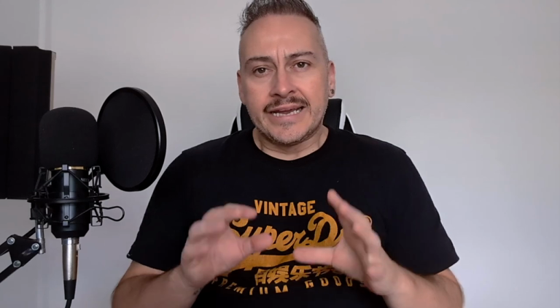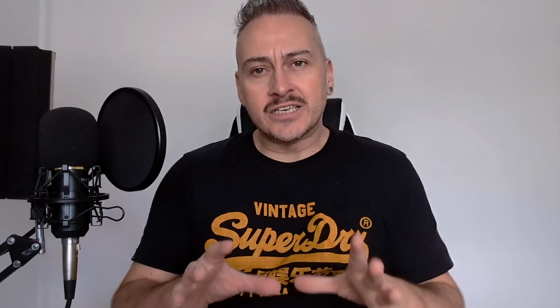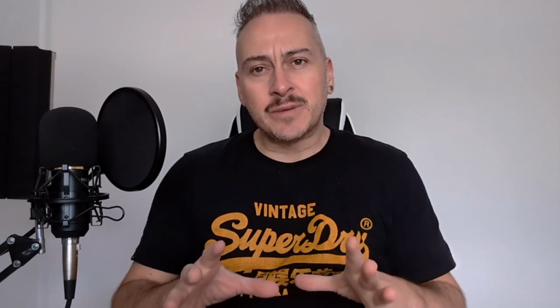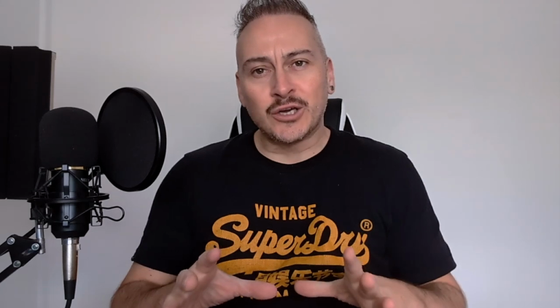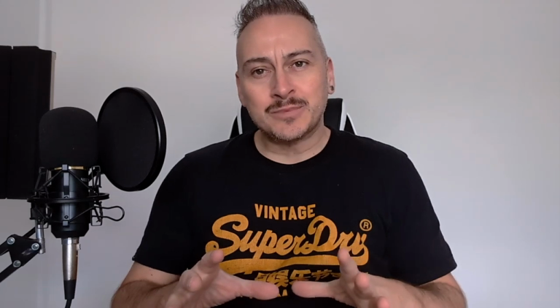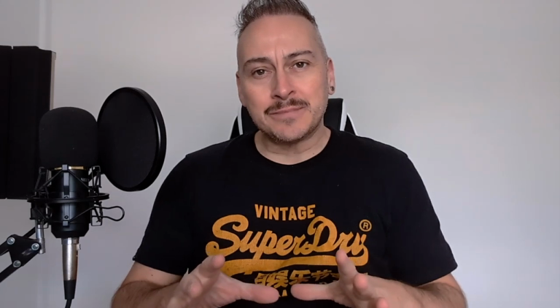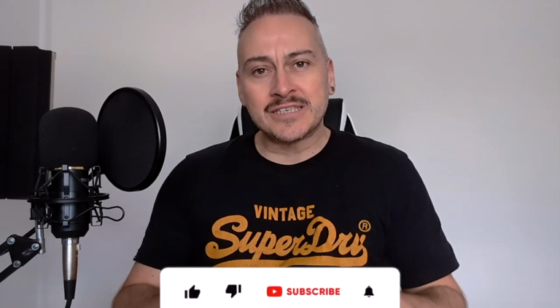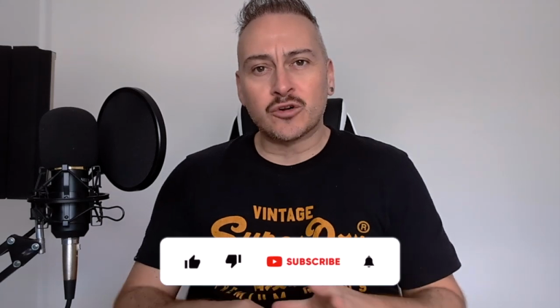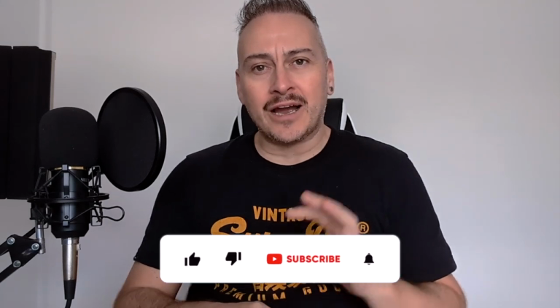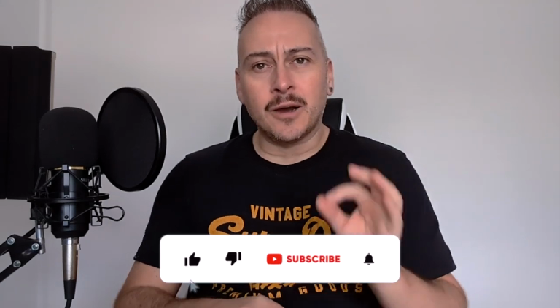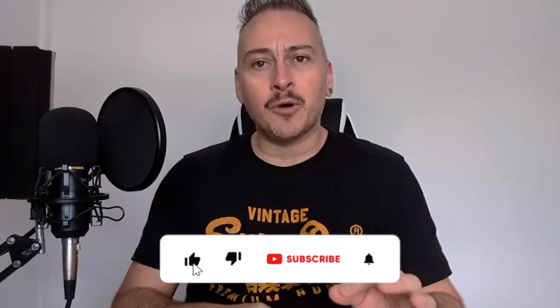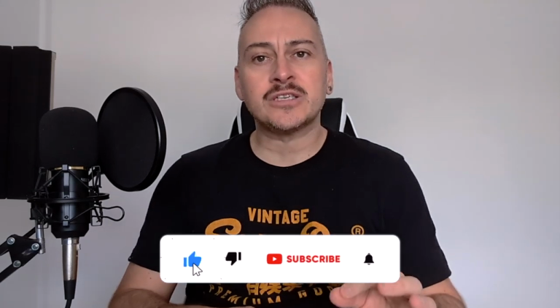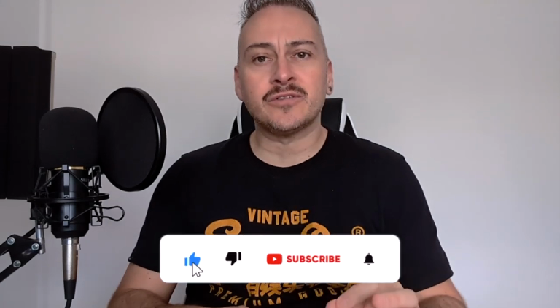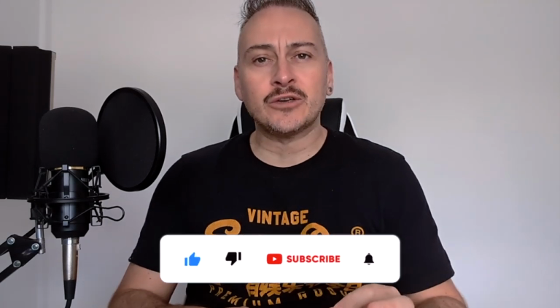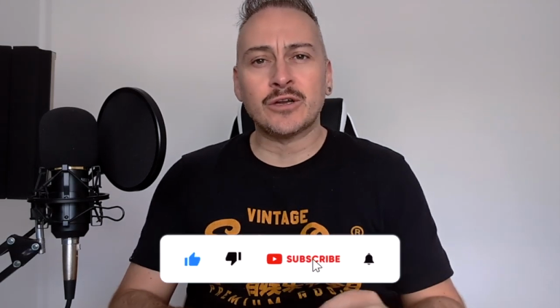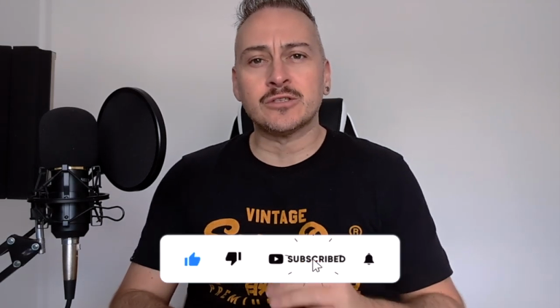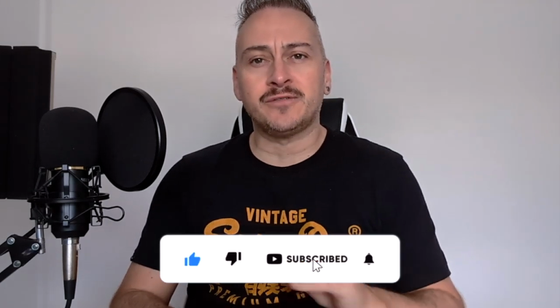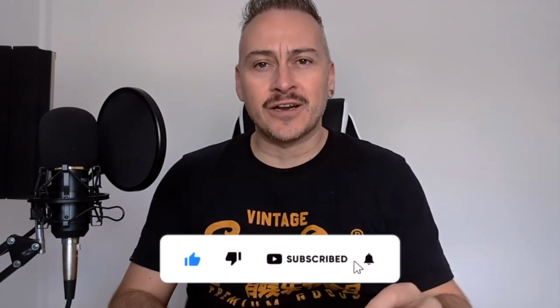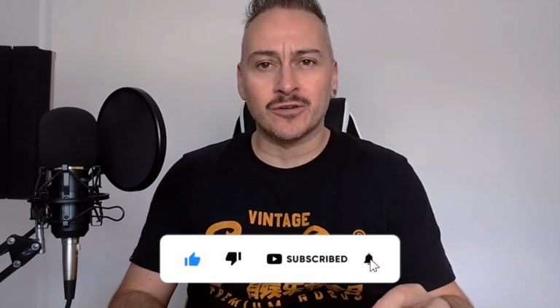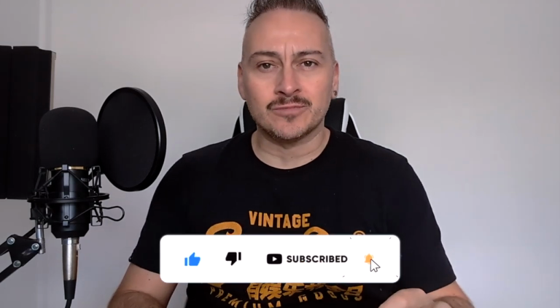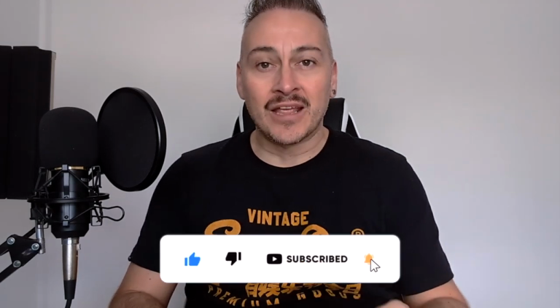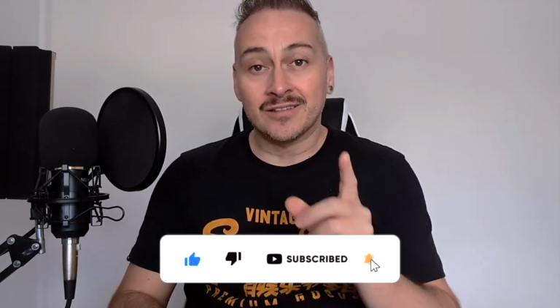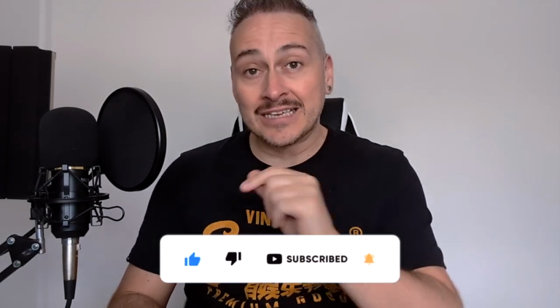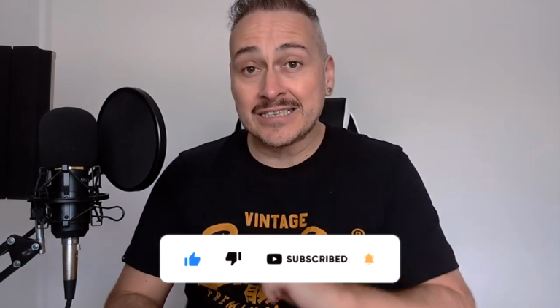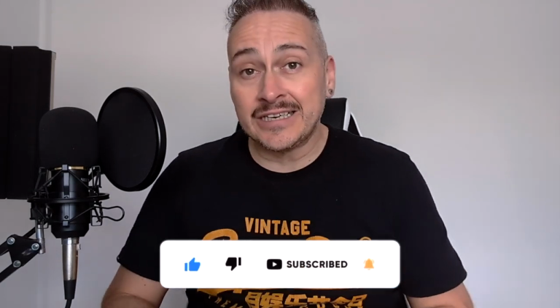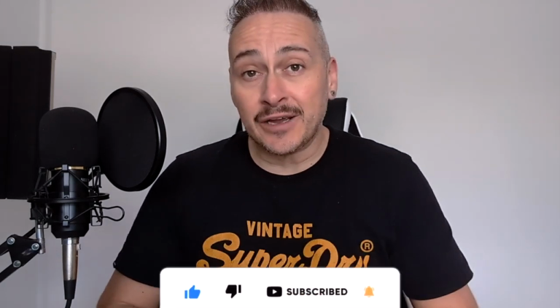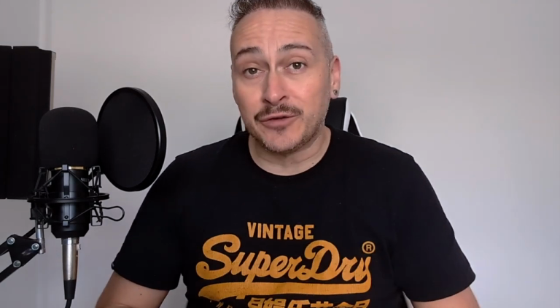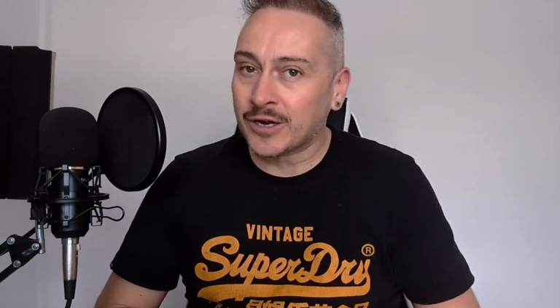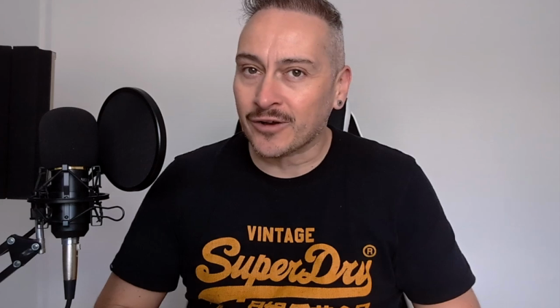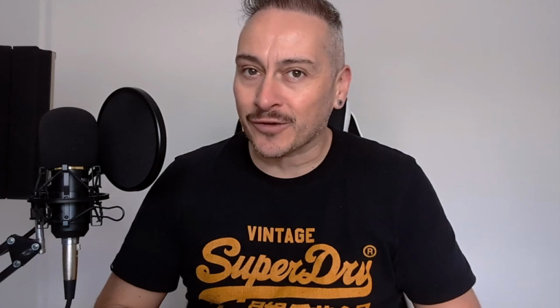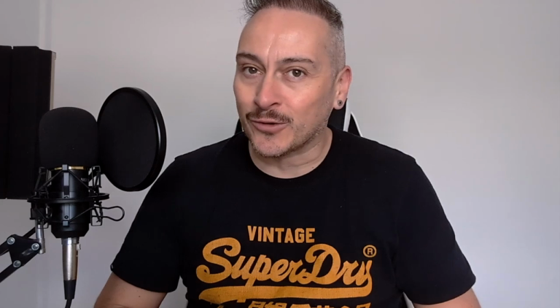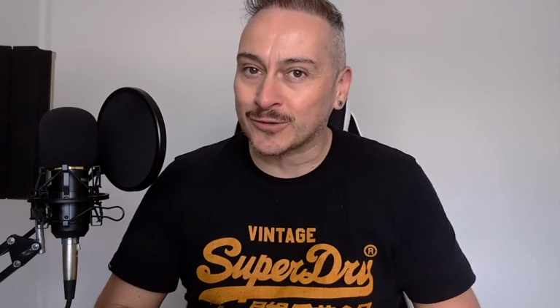Here are my top tips to create an unboxing video that goes viral. Let's see if you can crack the code.